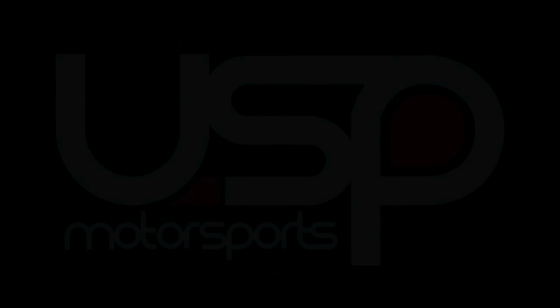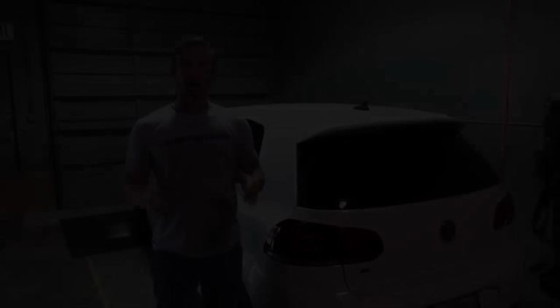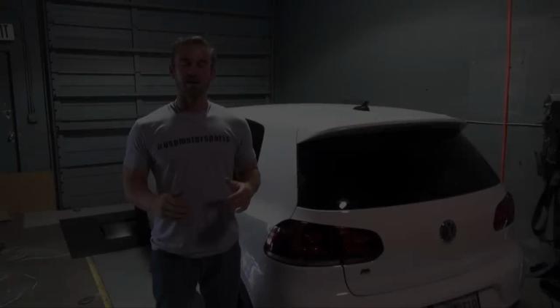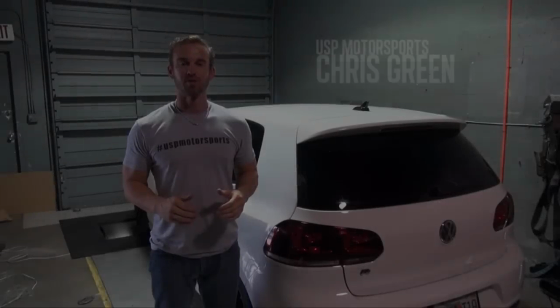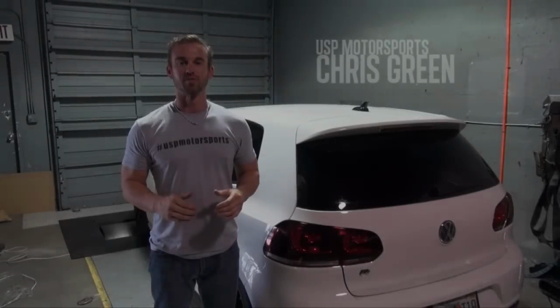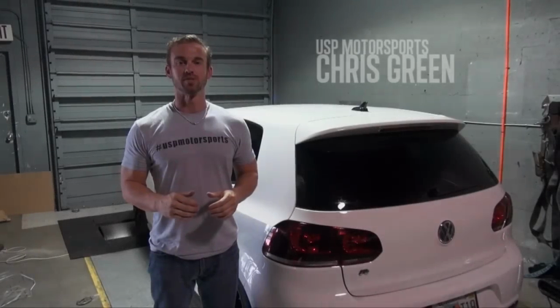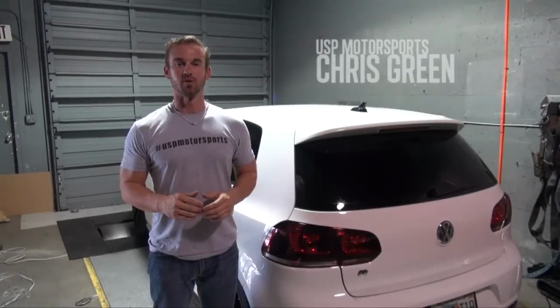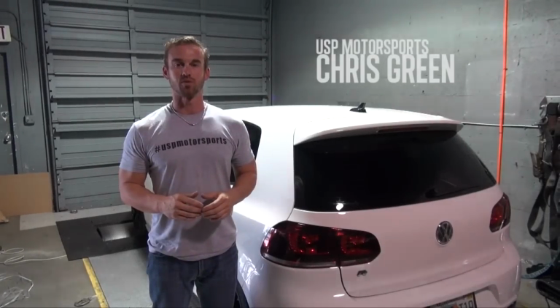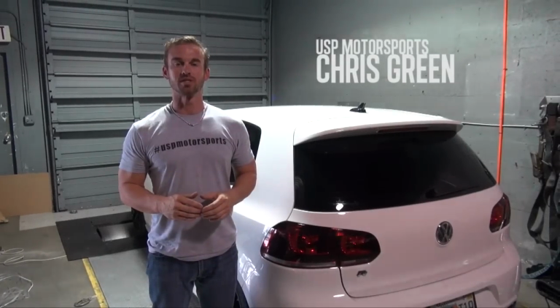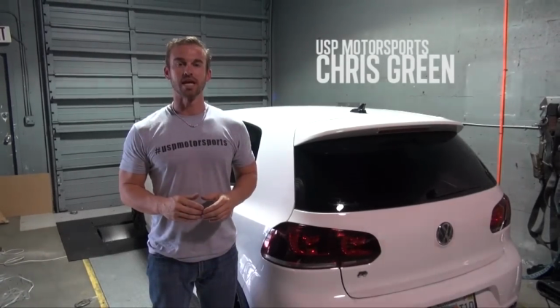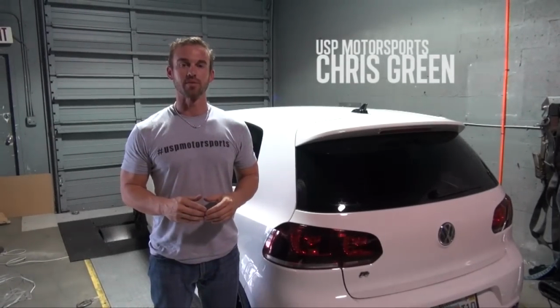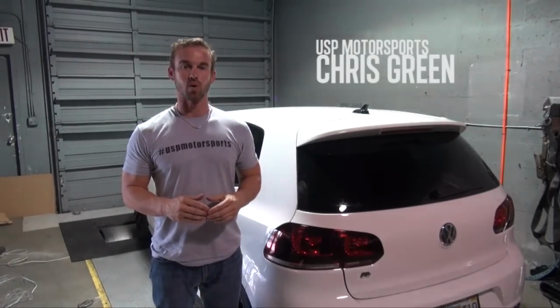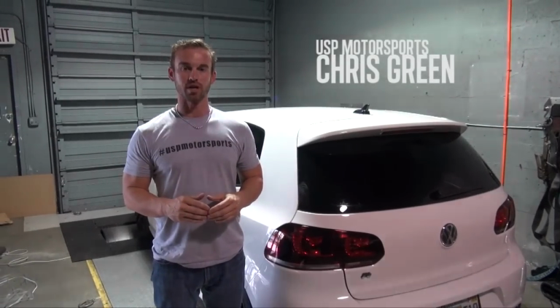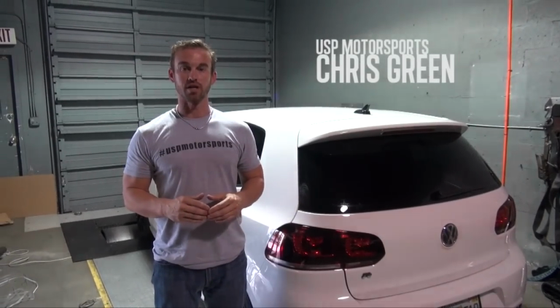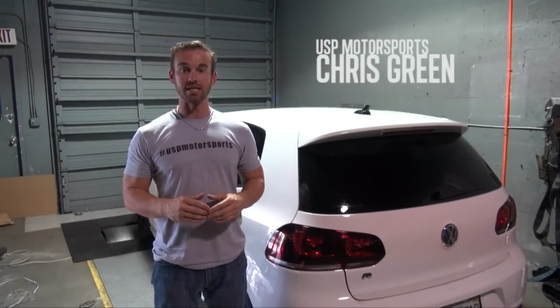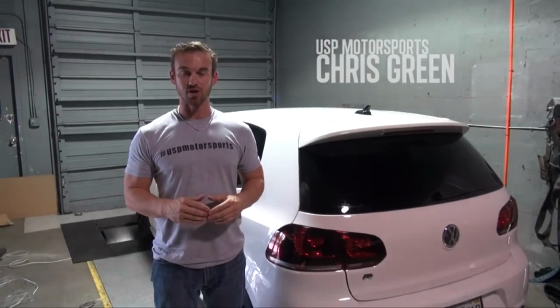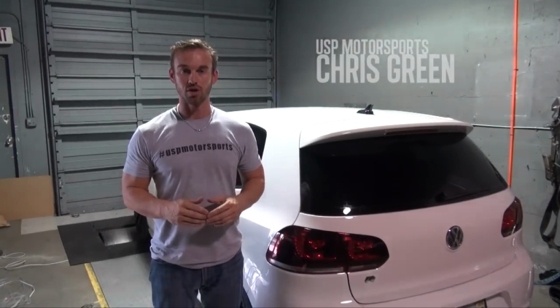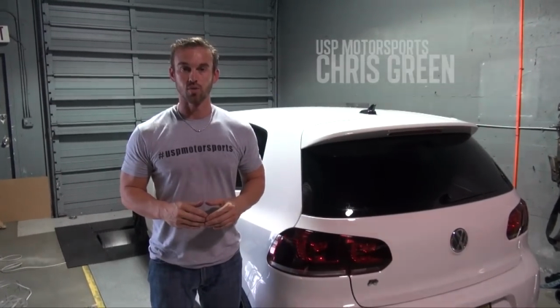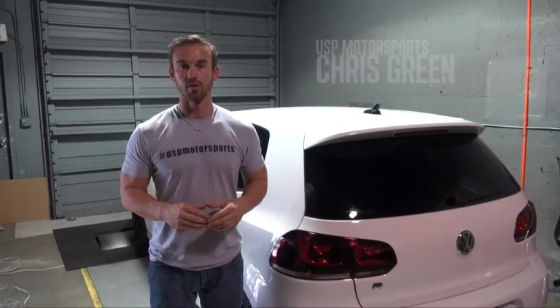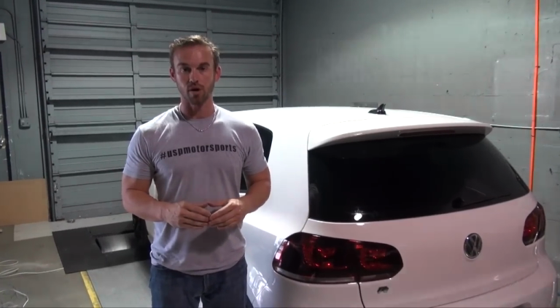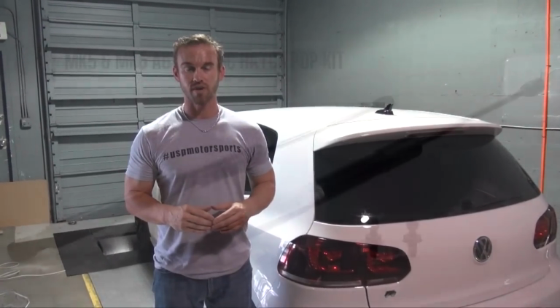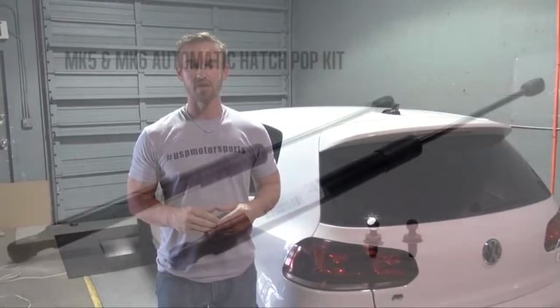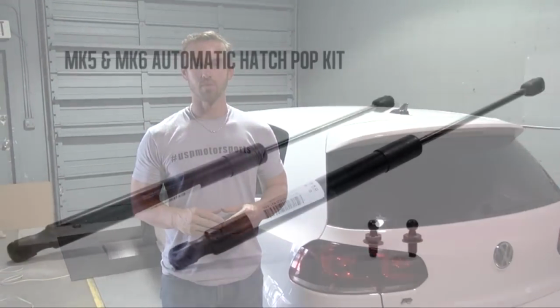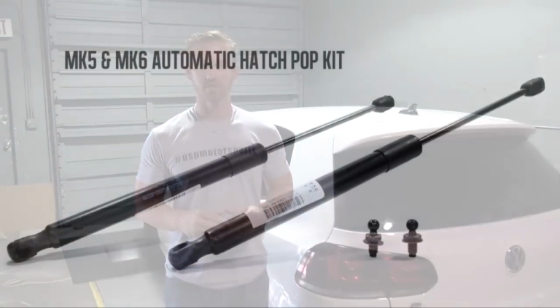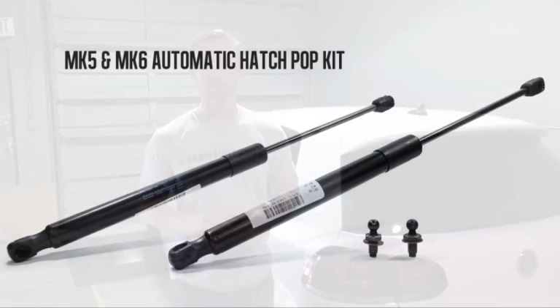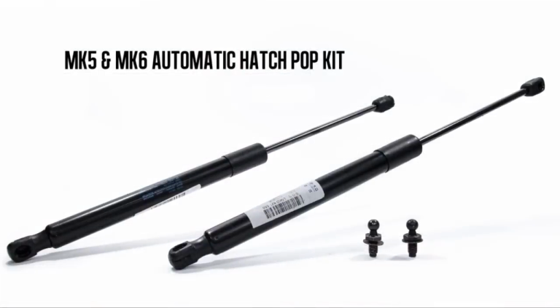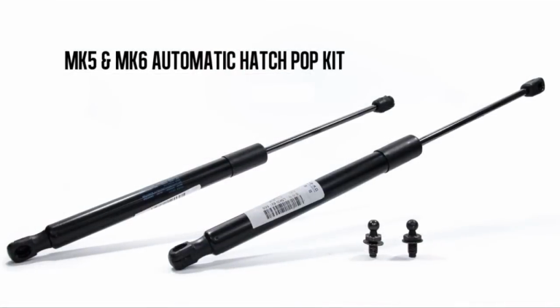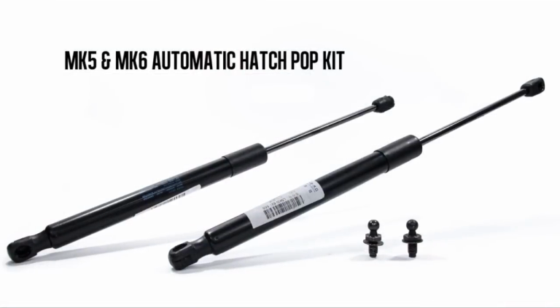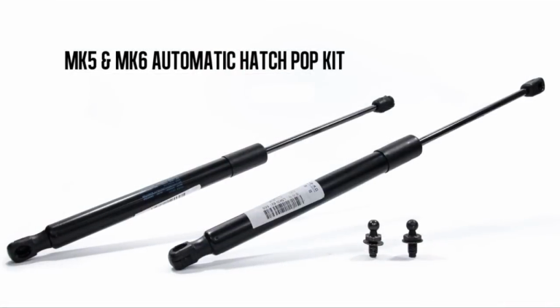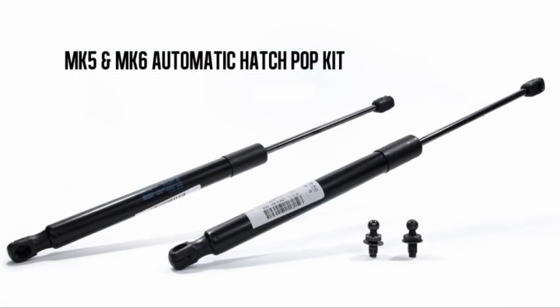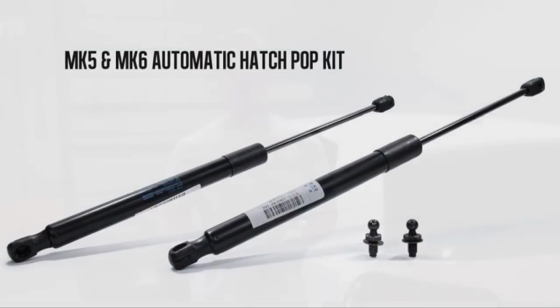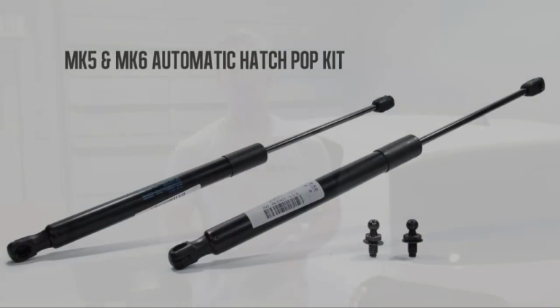Hi, I'm Chris from USP Motorsports. Today we're working on an install with our Mark 5 Mark 6 automatic hatch pop kit.